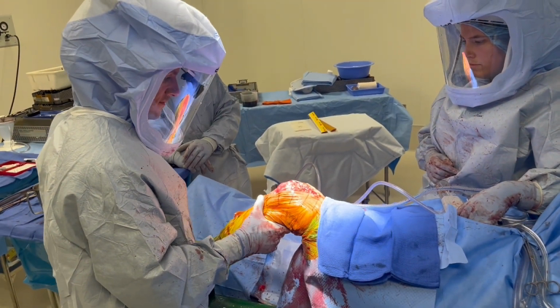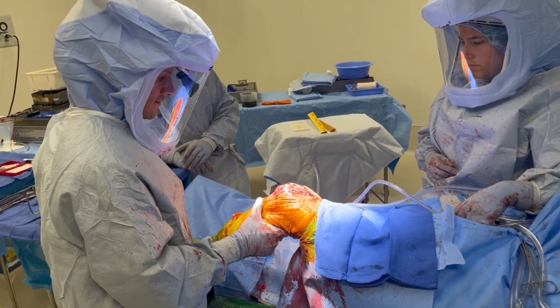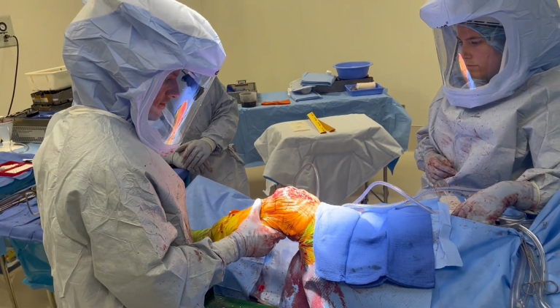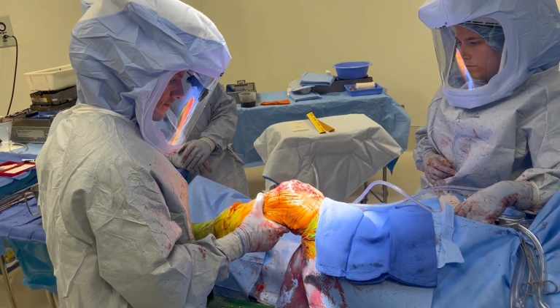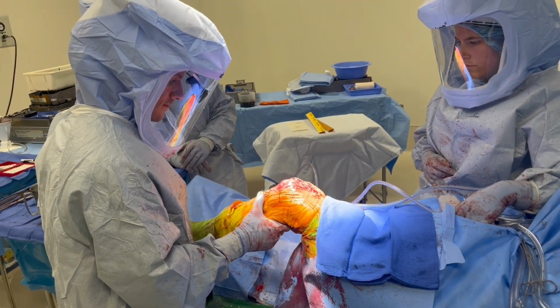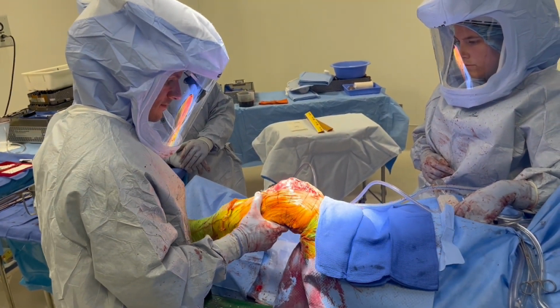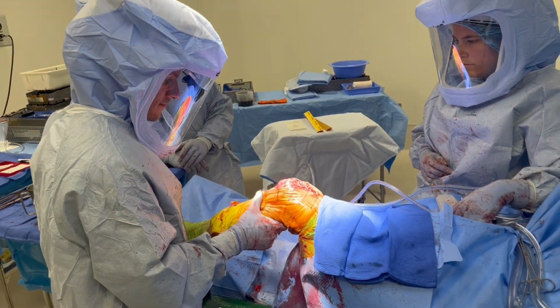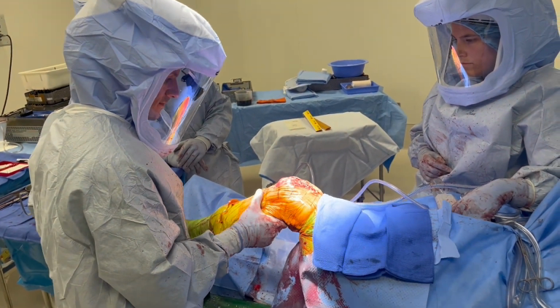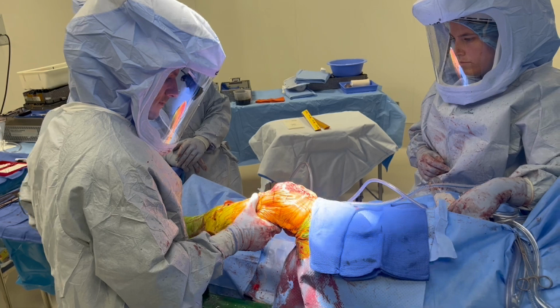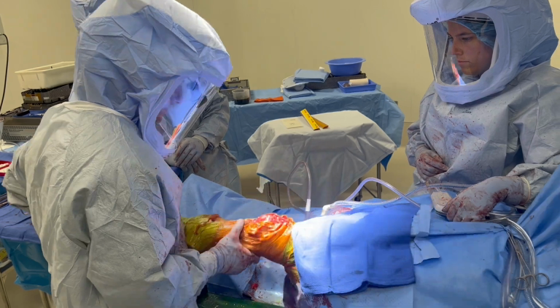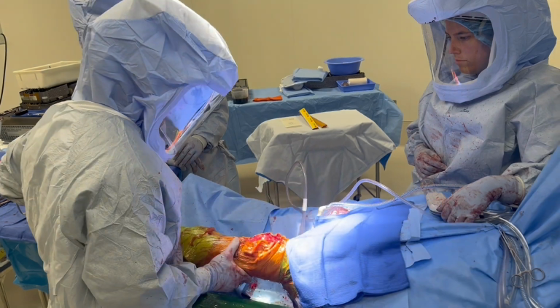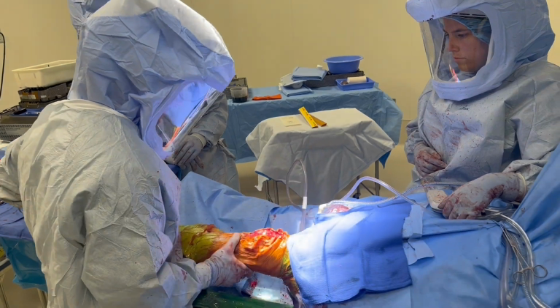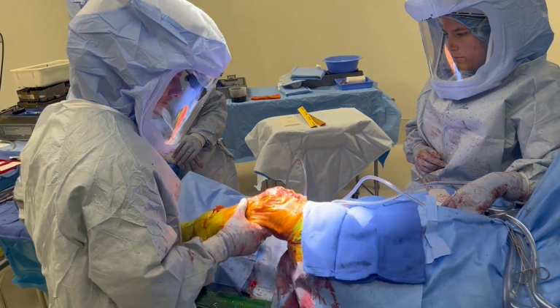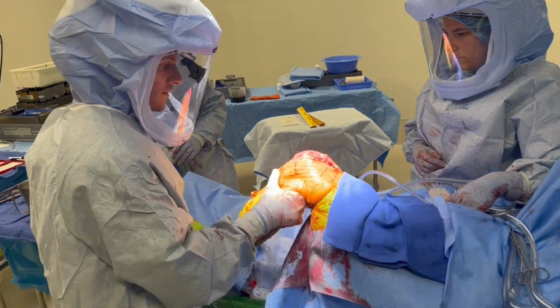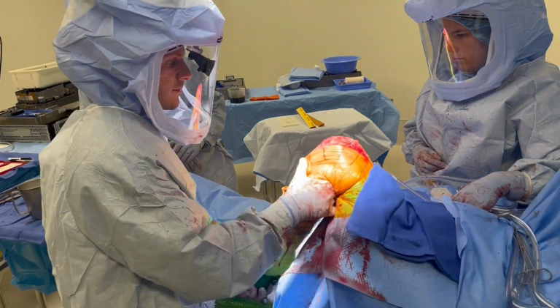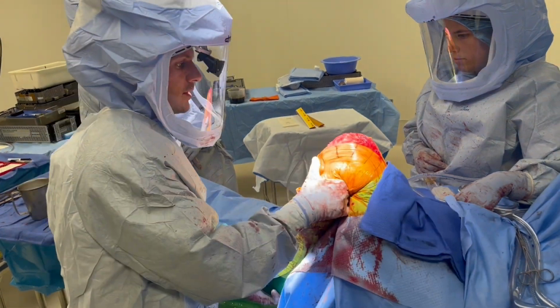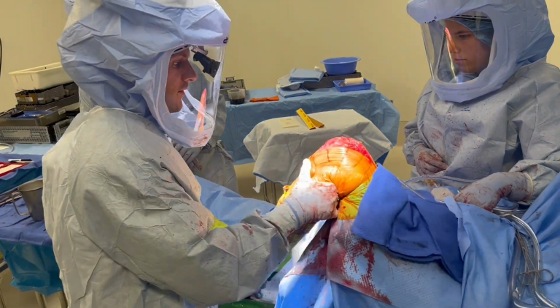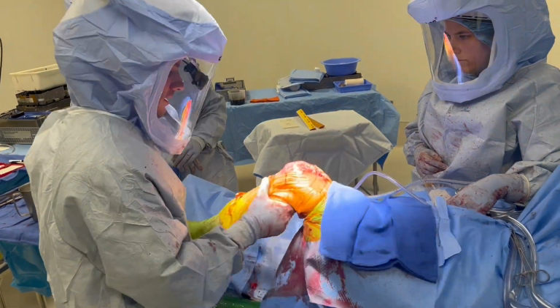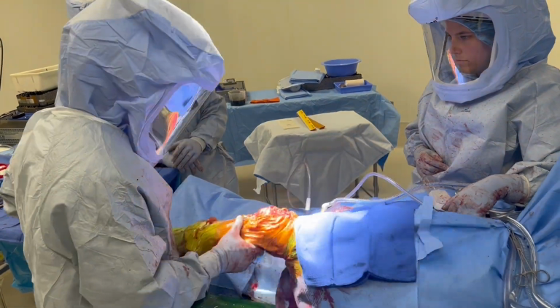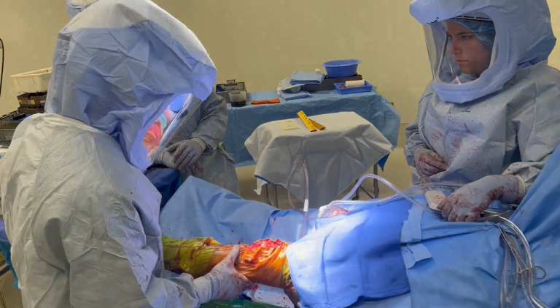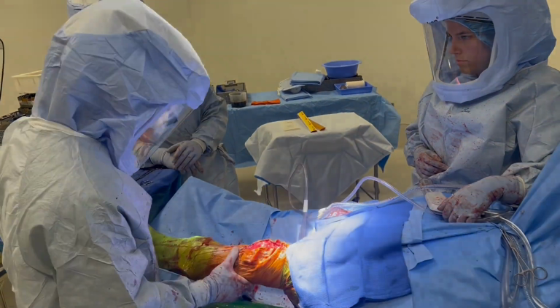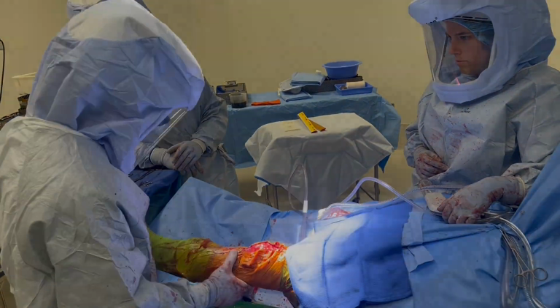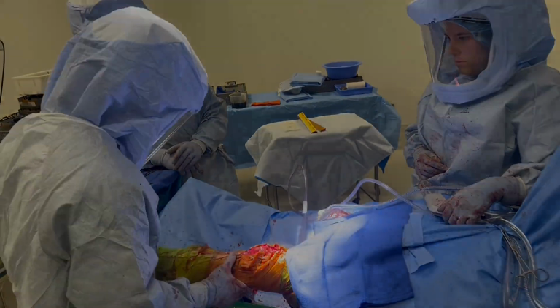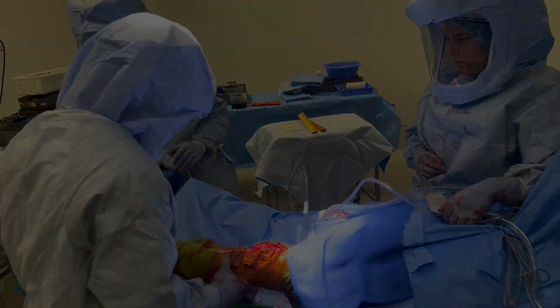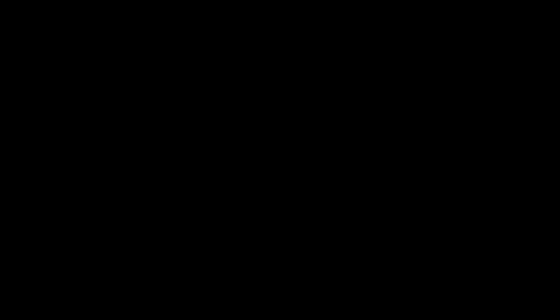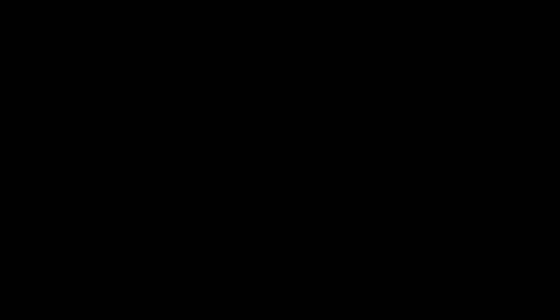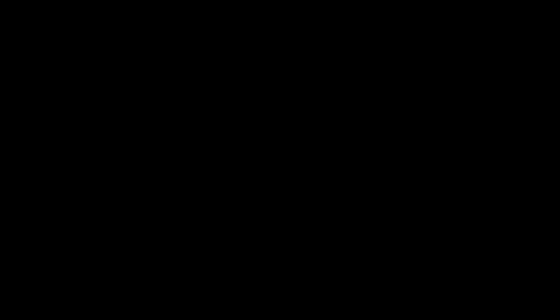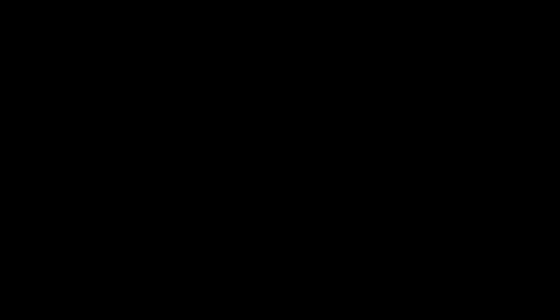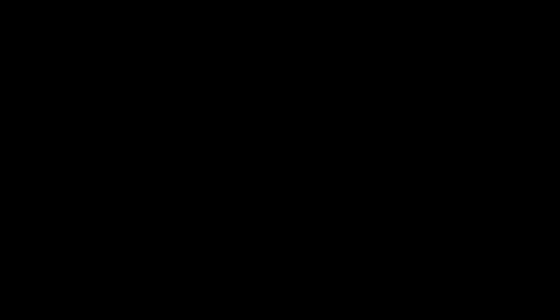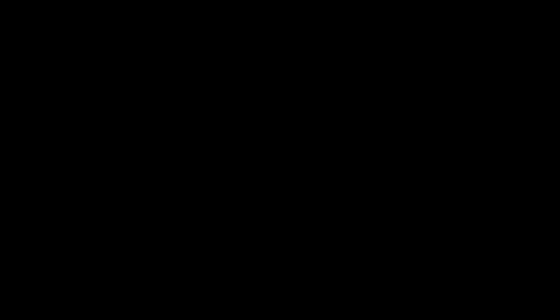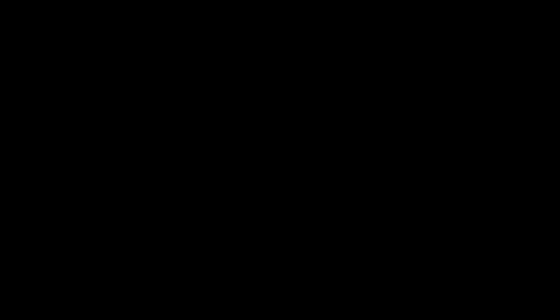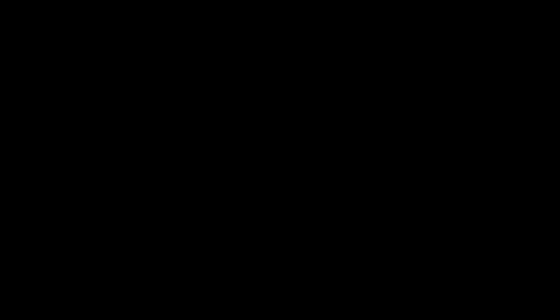Post-operatively the patient can now begin their physical therapy with range of motion and weight bearing as tolerated.